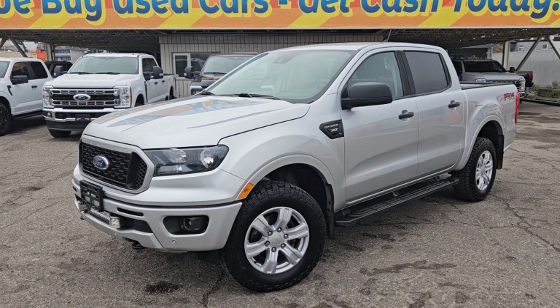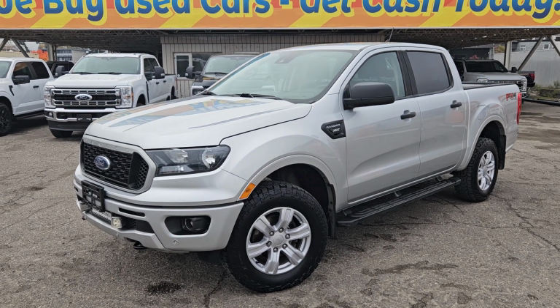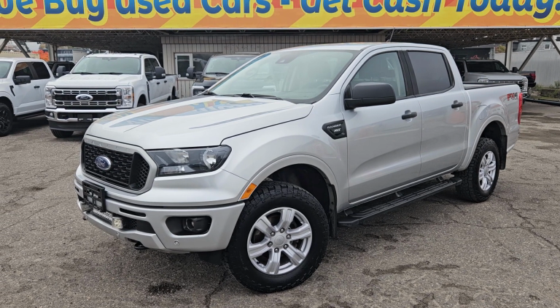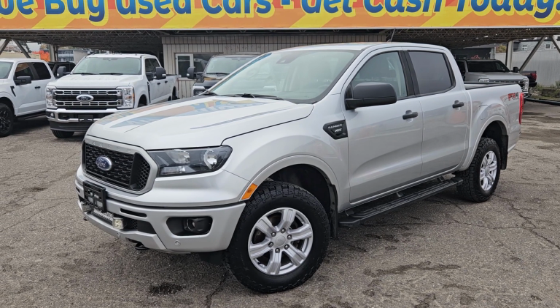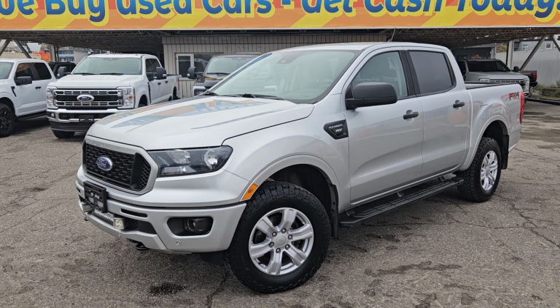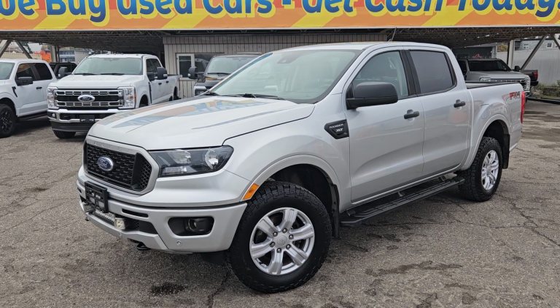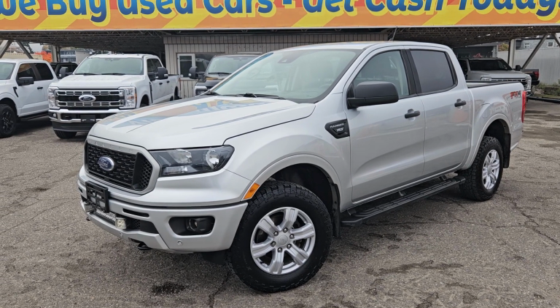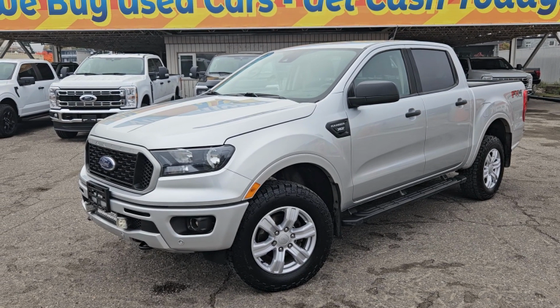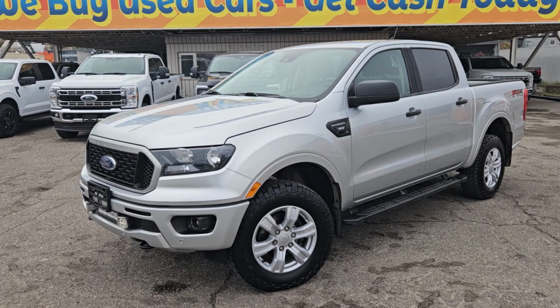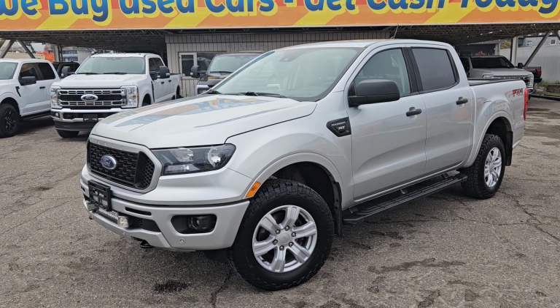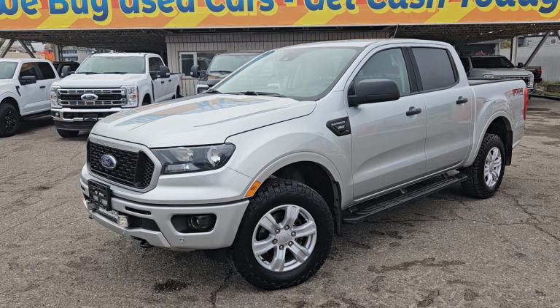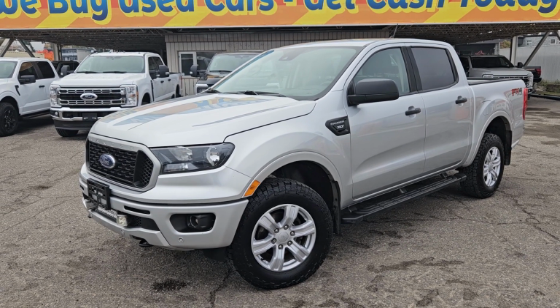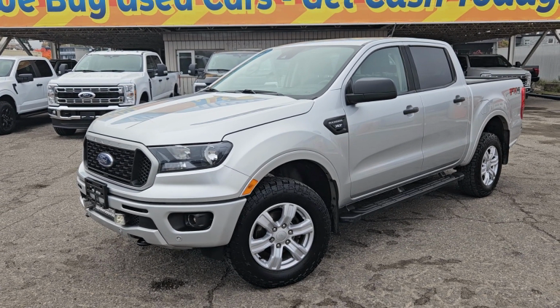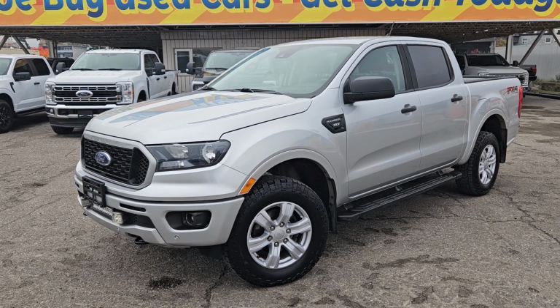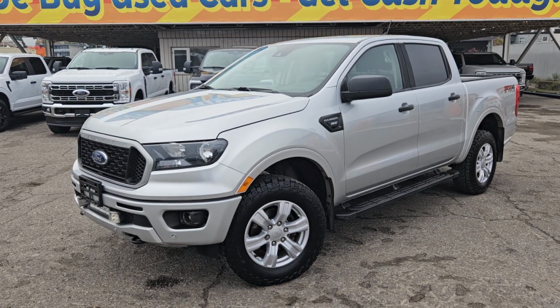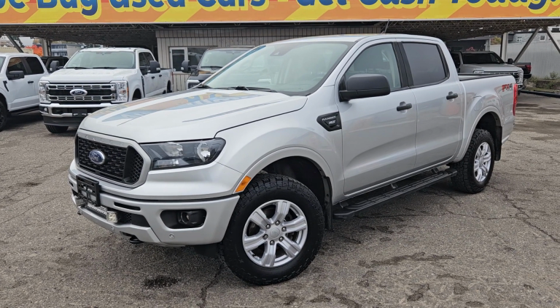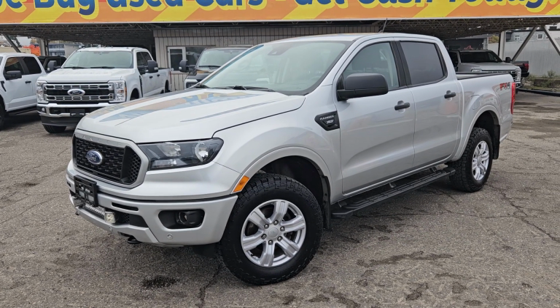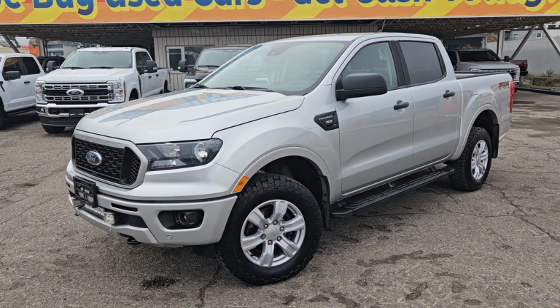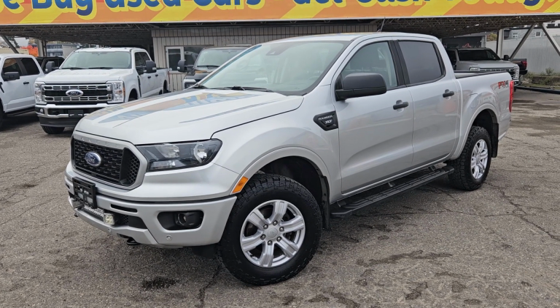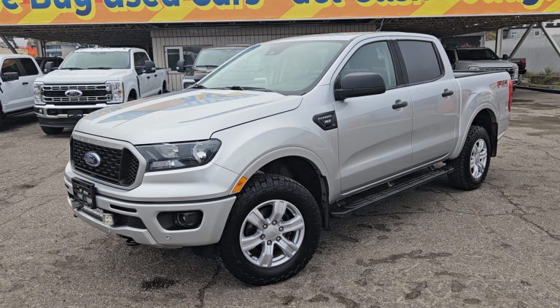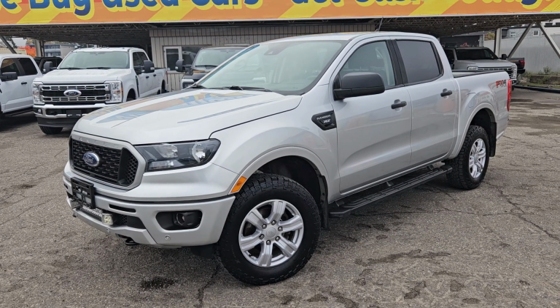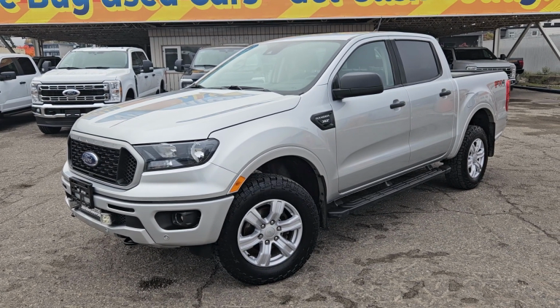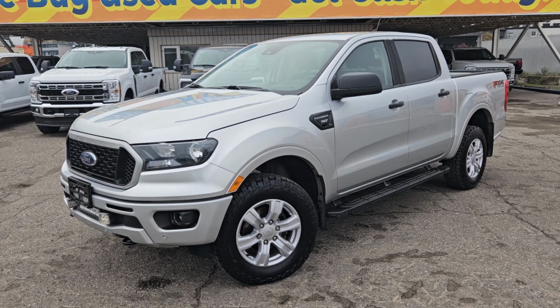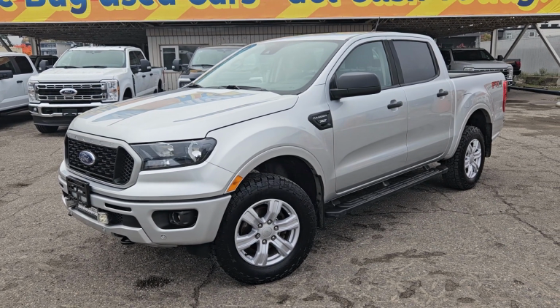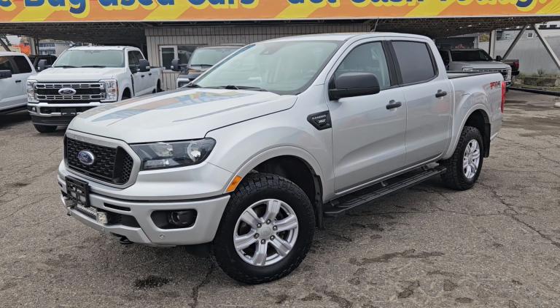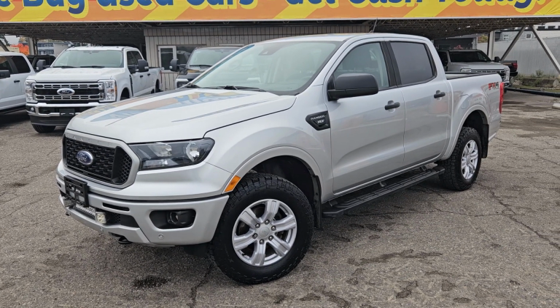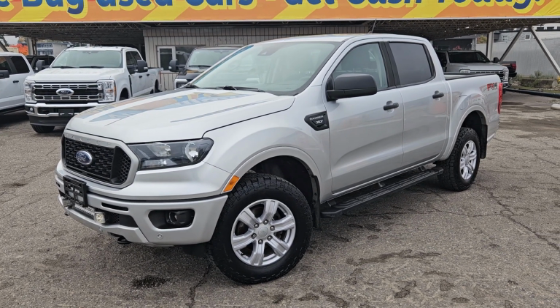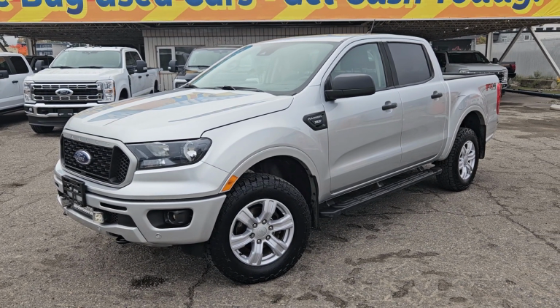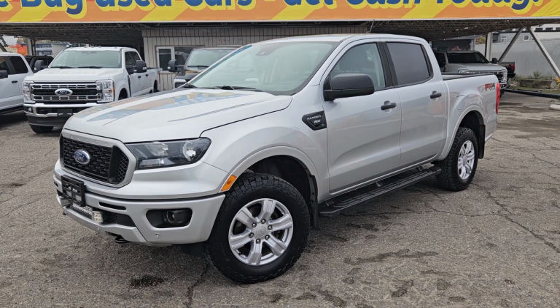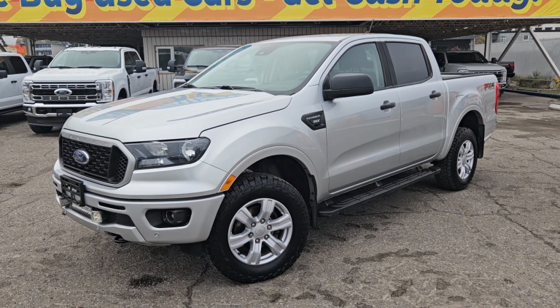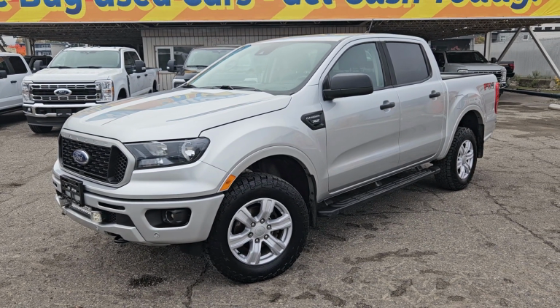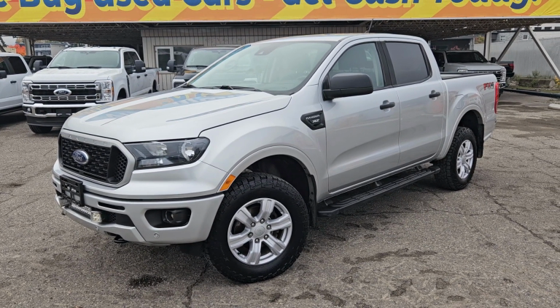If interested, the stock number for this vehicle is LE401538. You can head on down to PG Ford or give us a call.